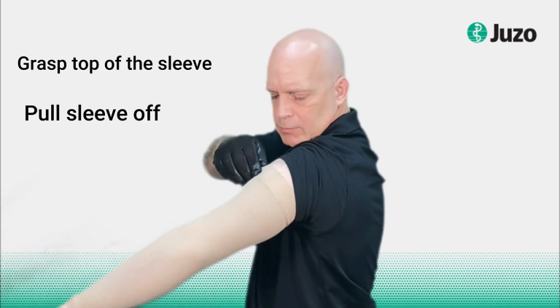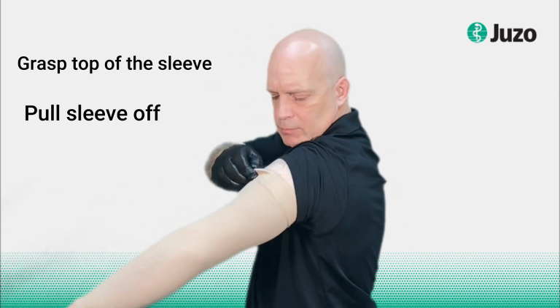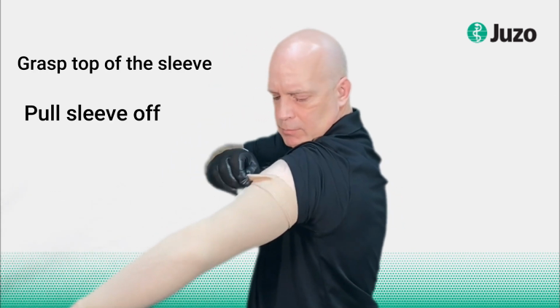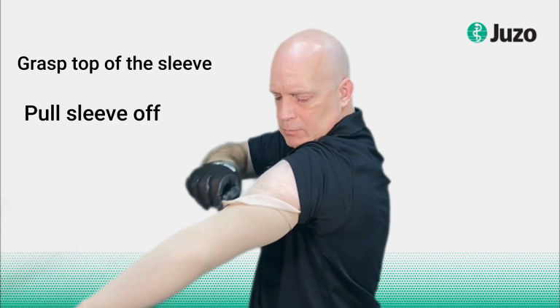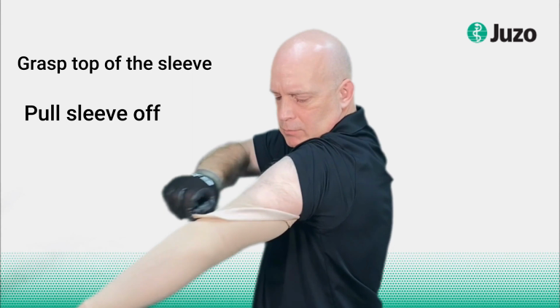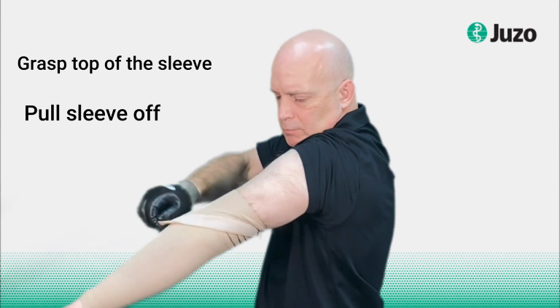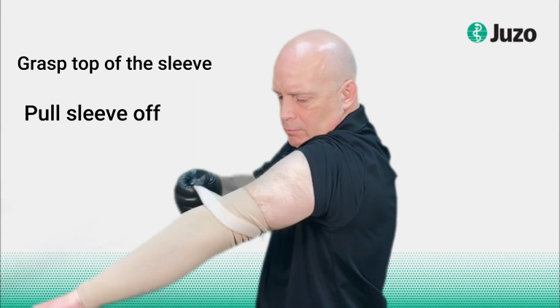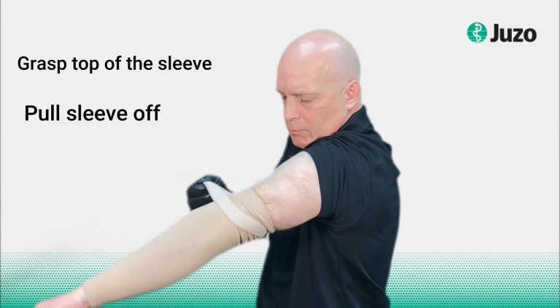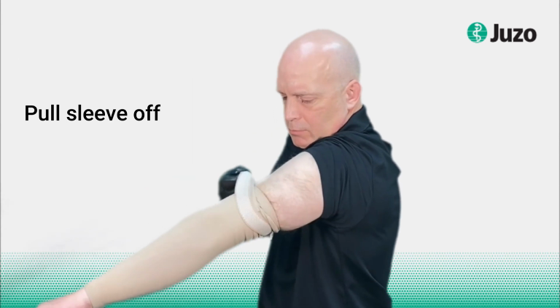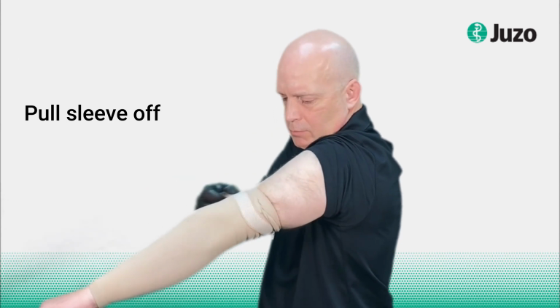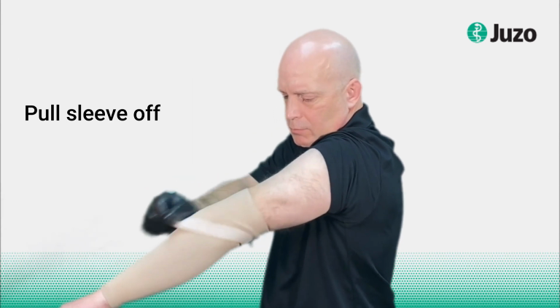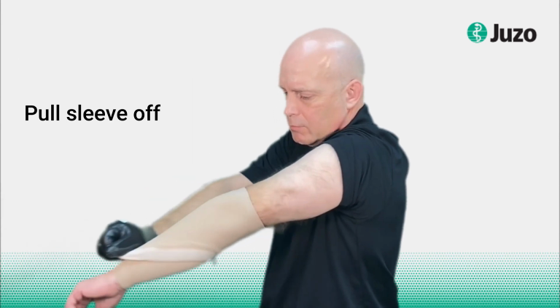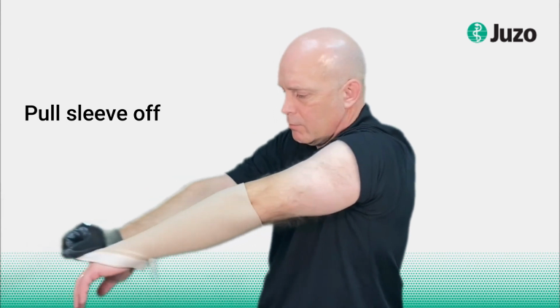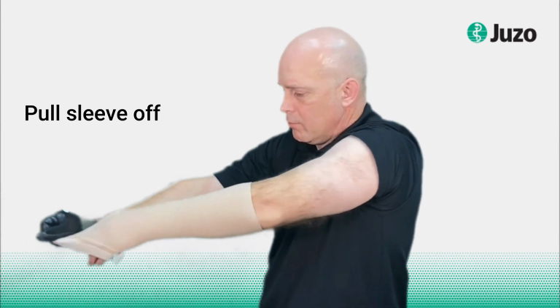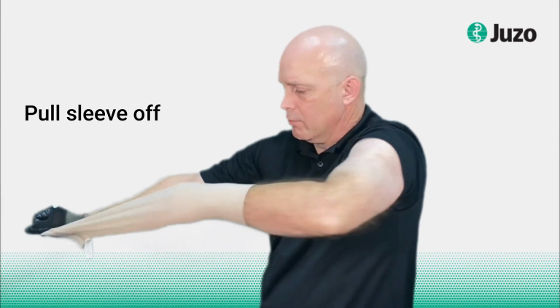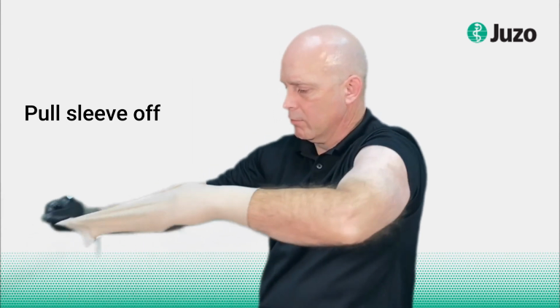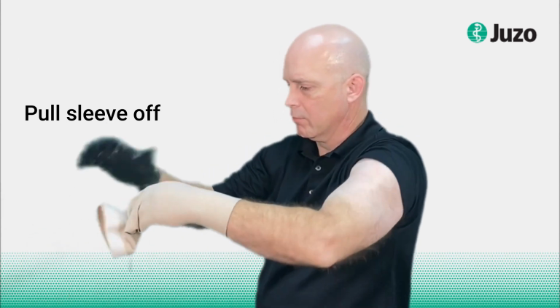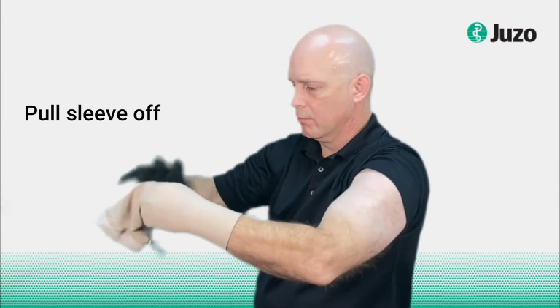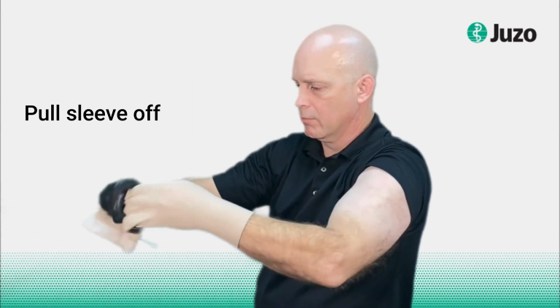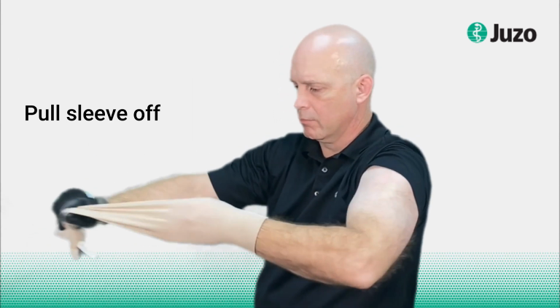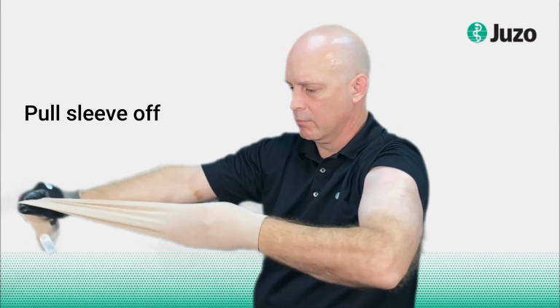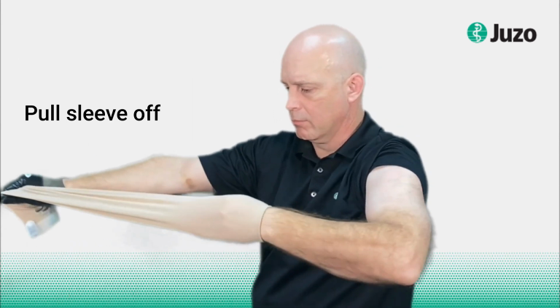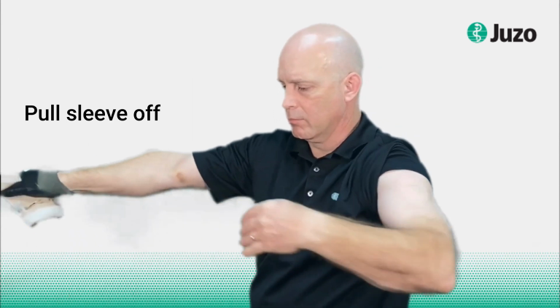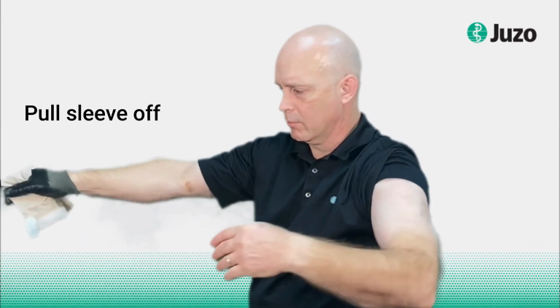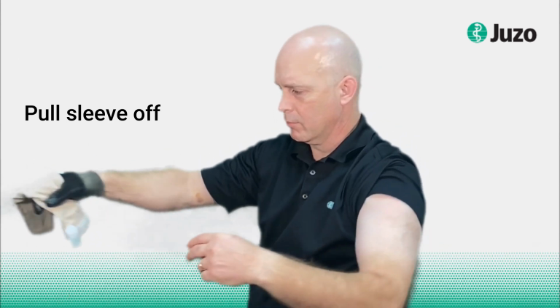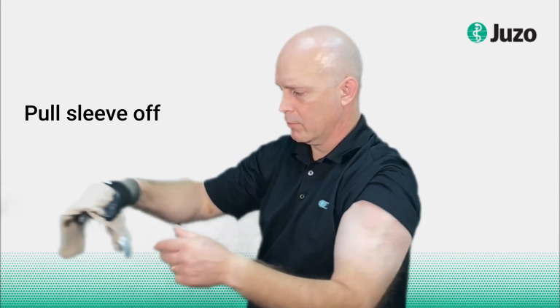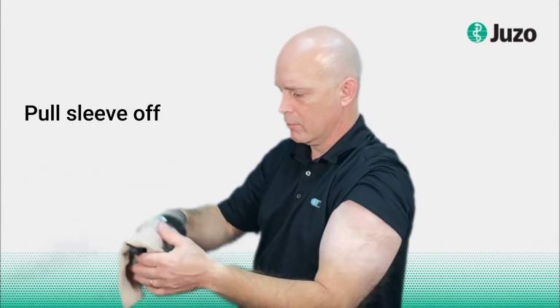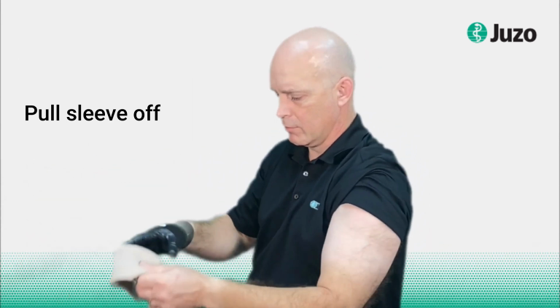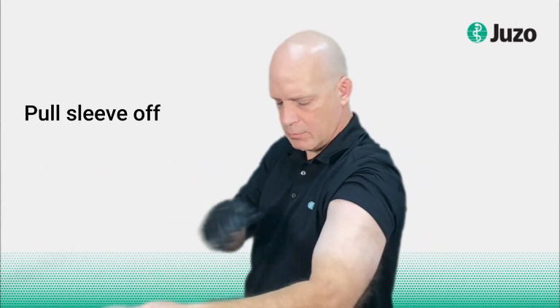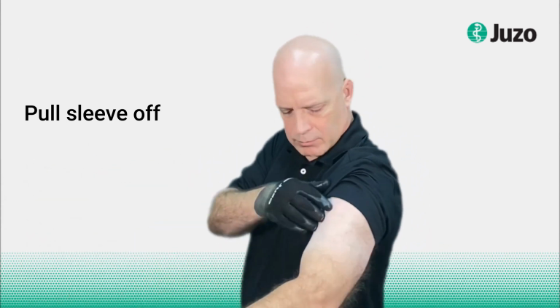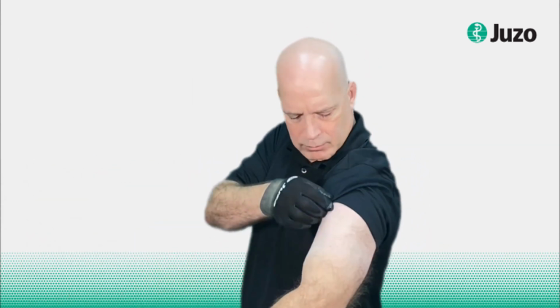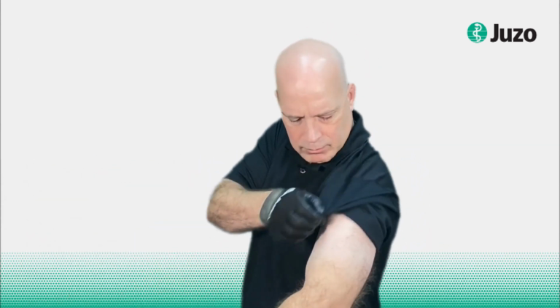Do not roll your sleeve as it will bind and be uncomfortable. Then just simply adjust your sleeve.